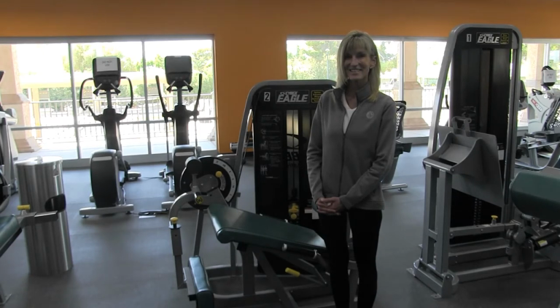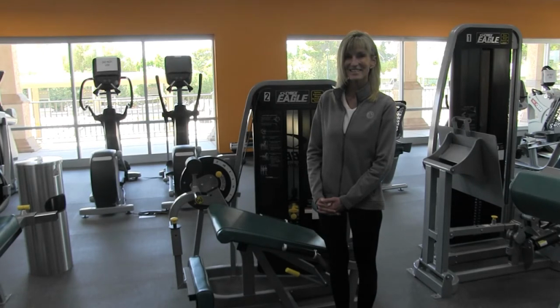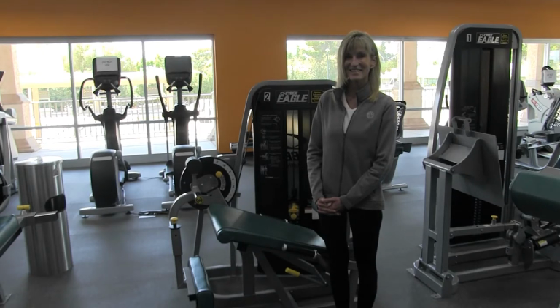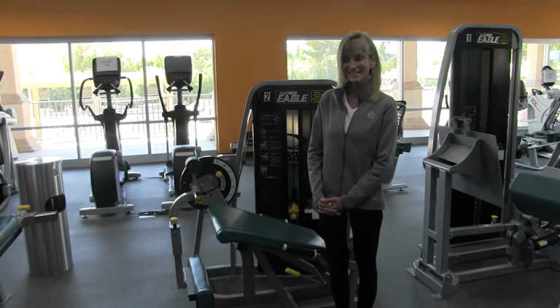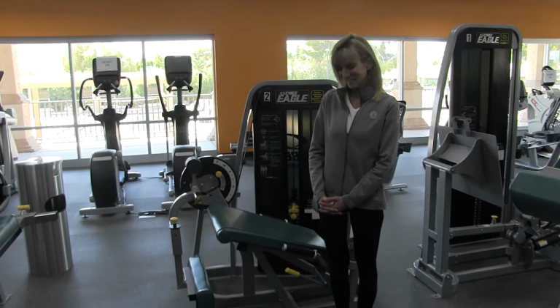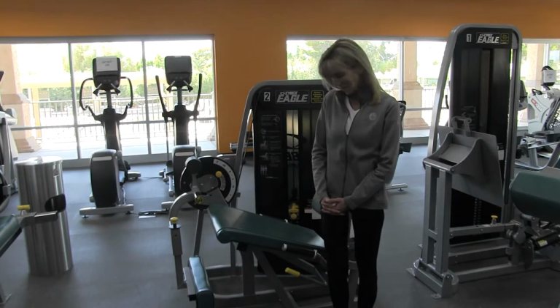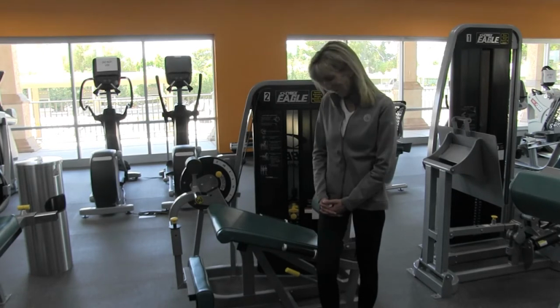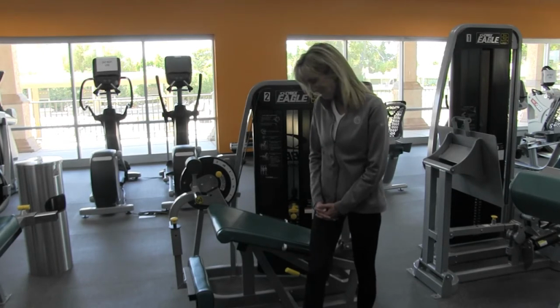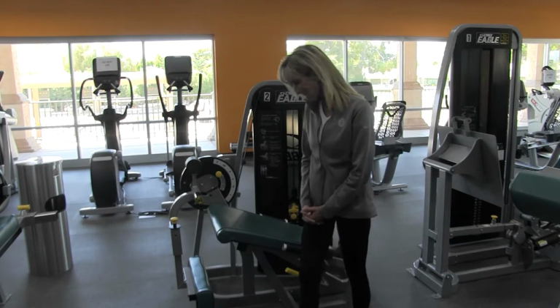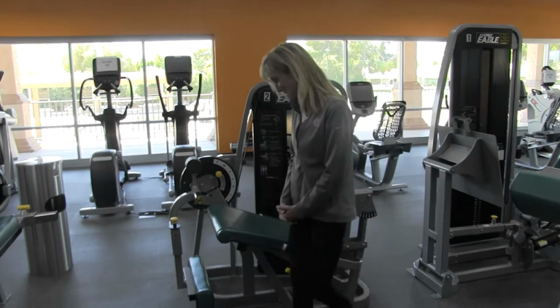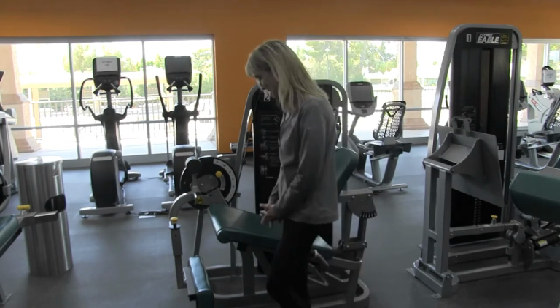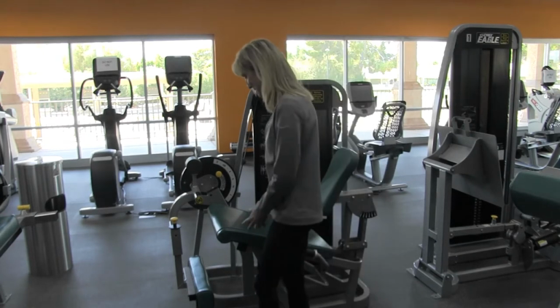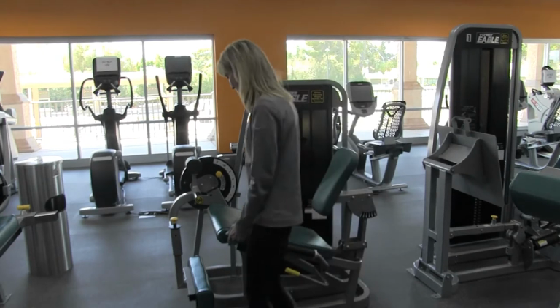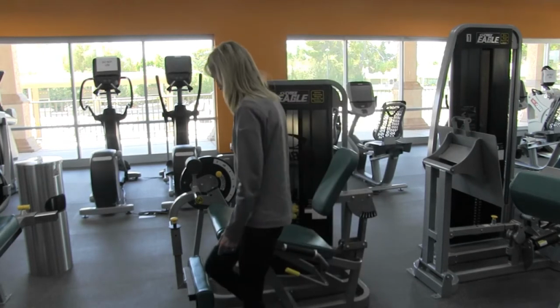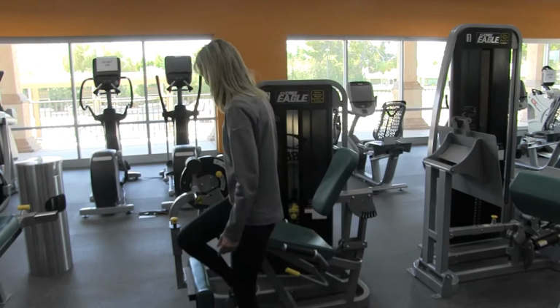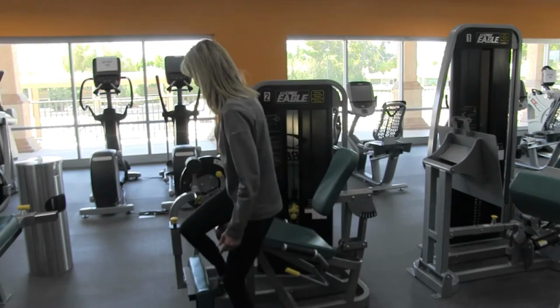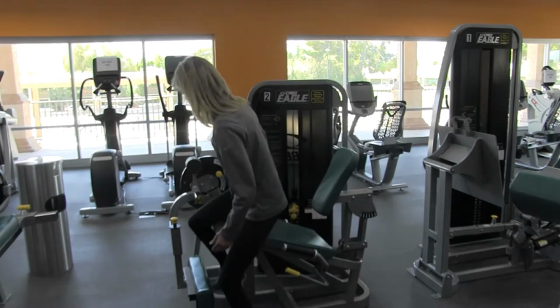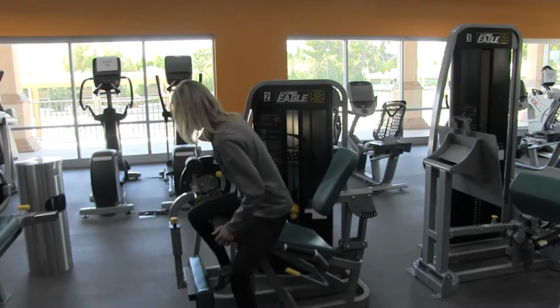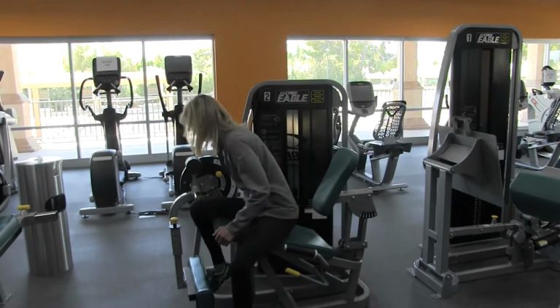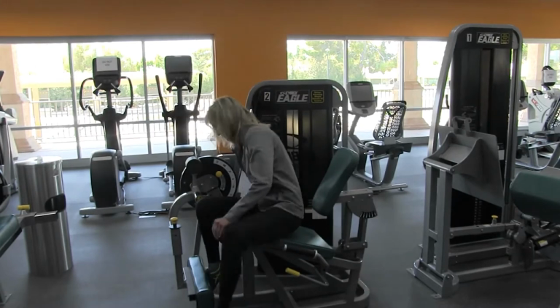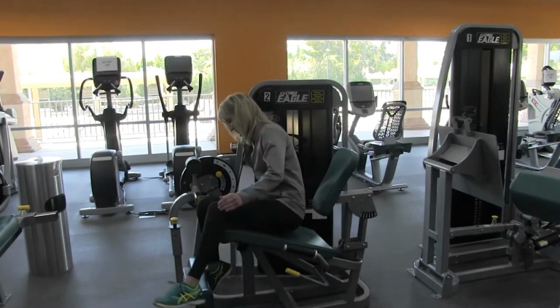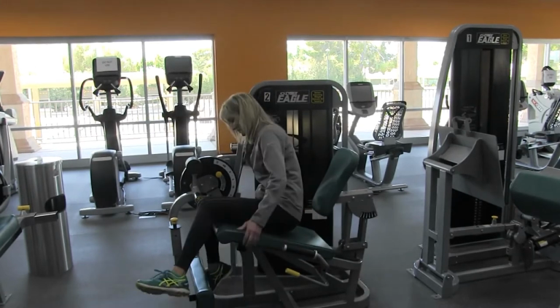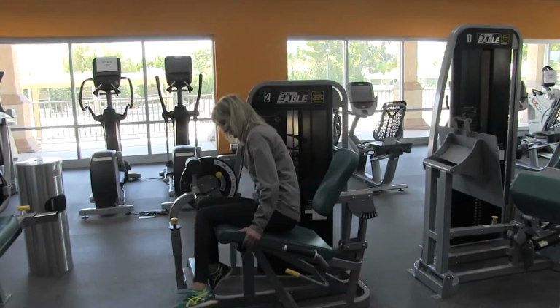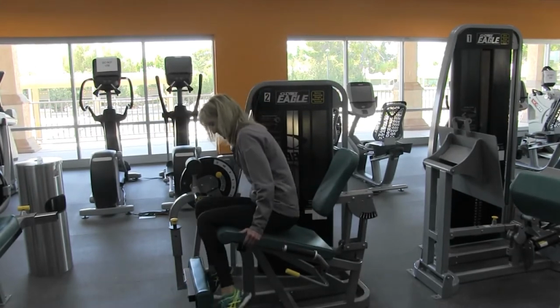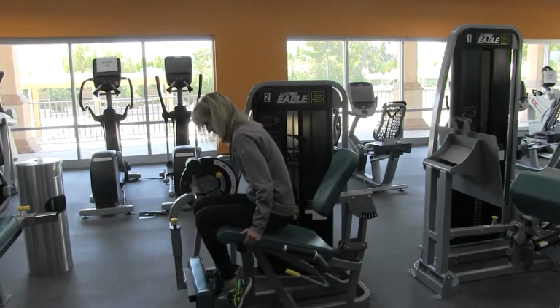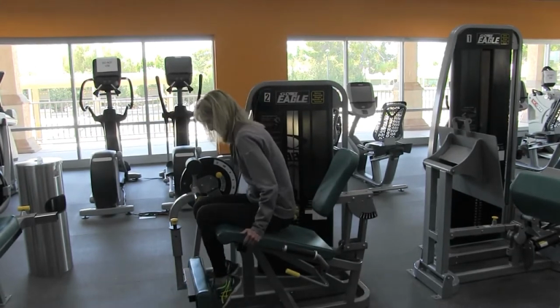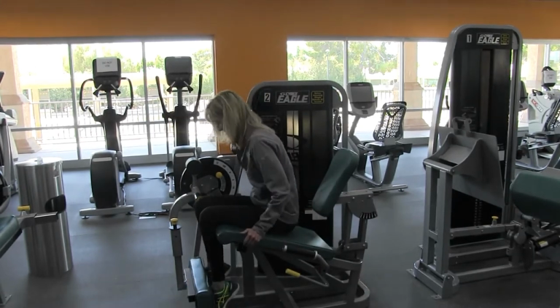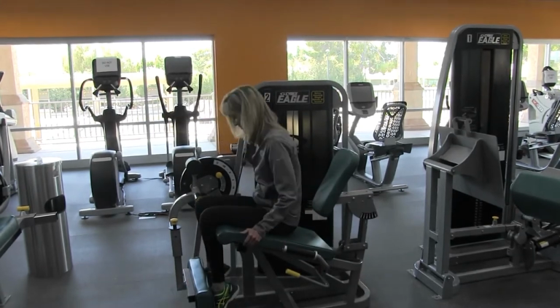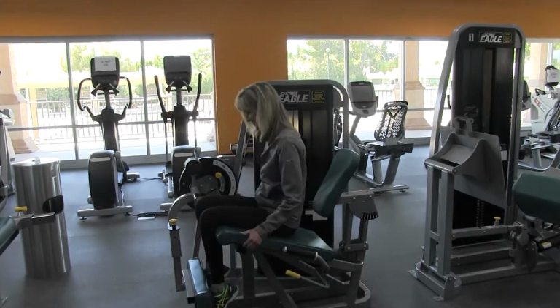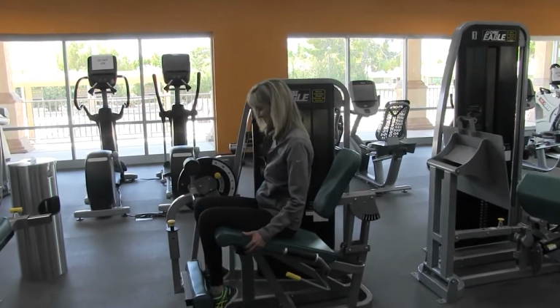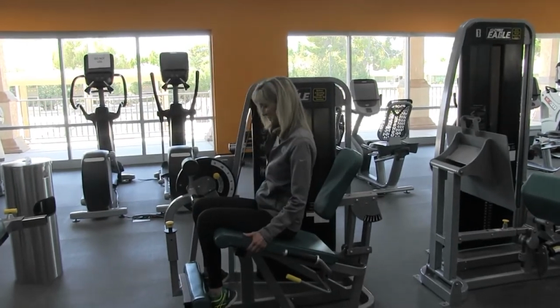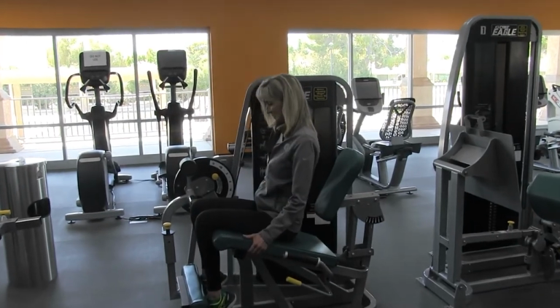Approach from the side, have a seat, and align your knees with the axis of rotation.